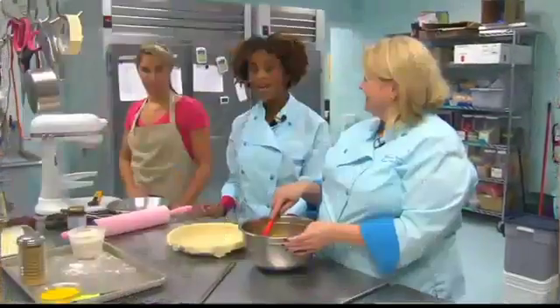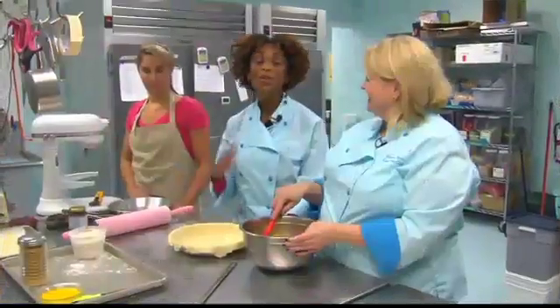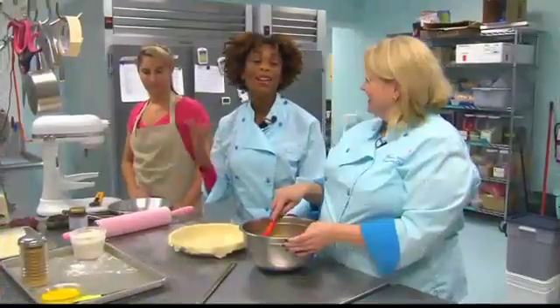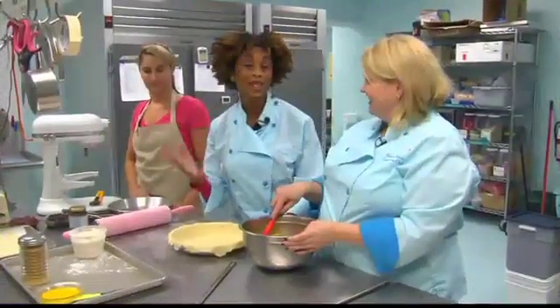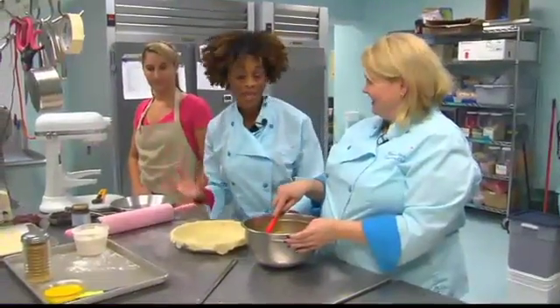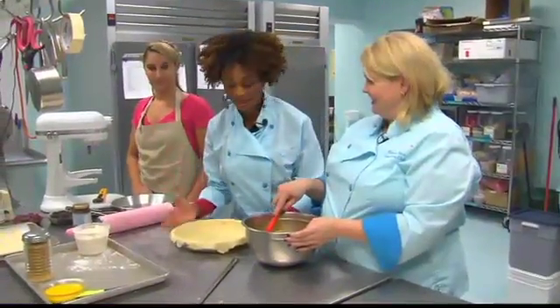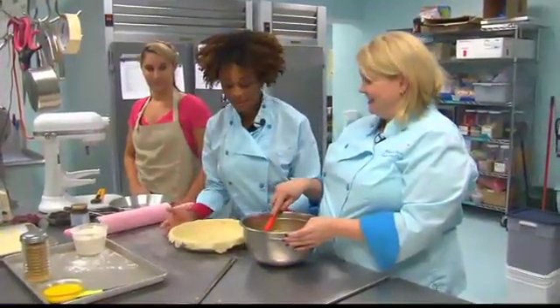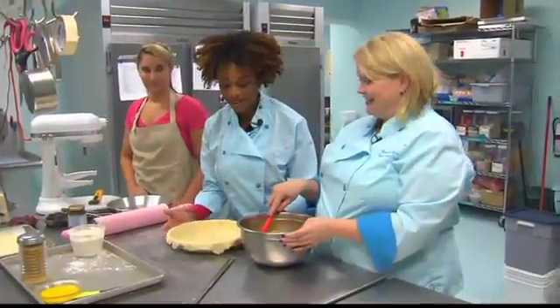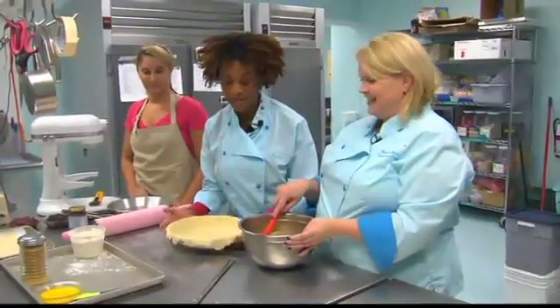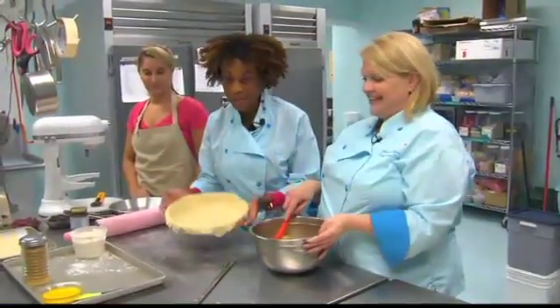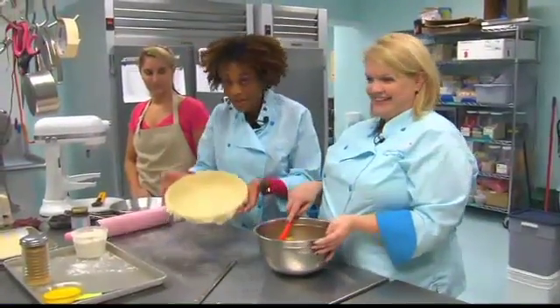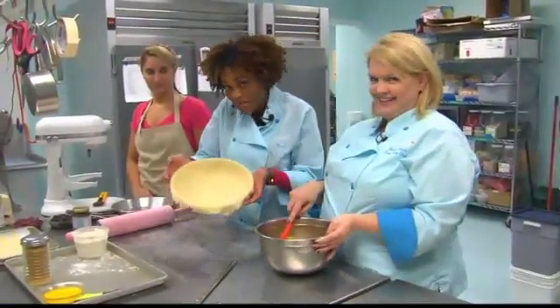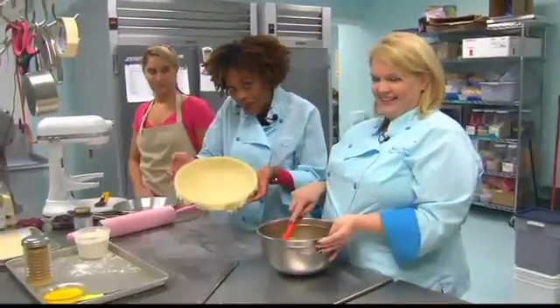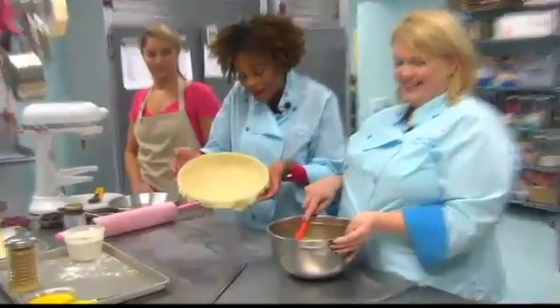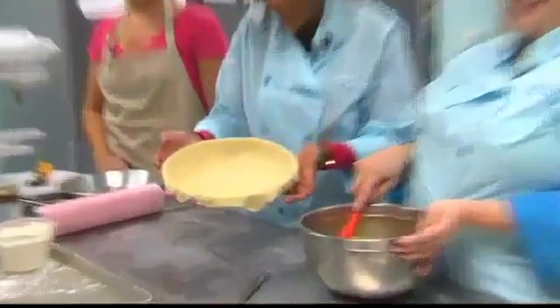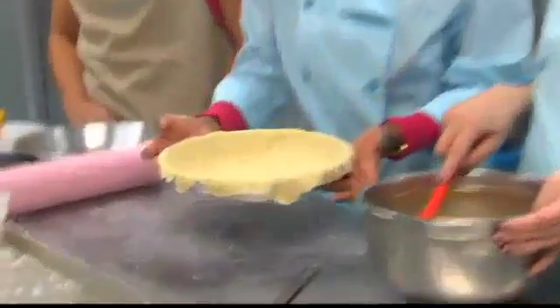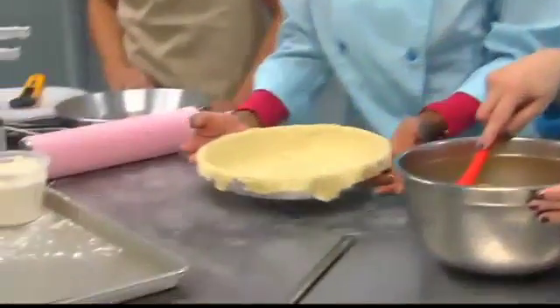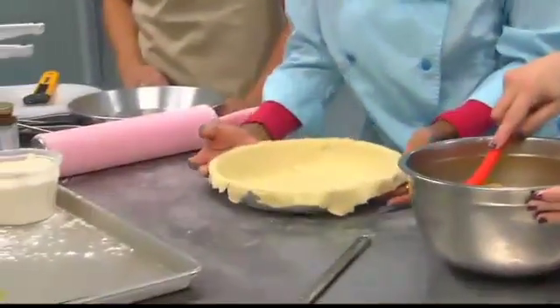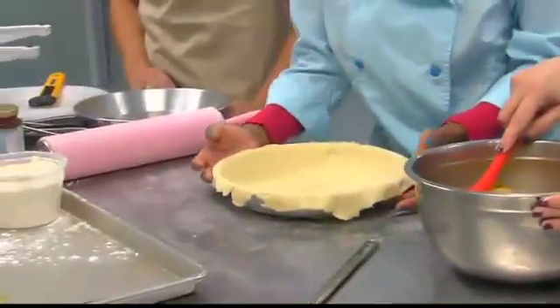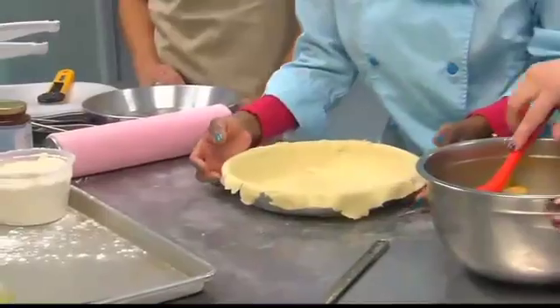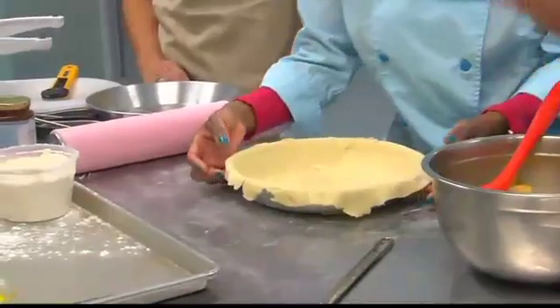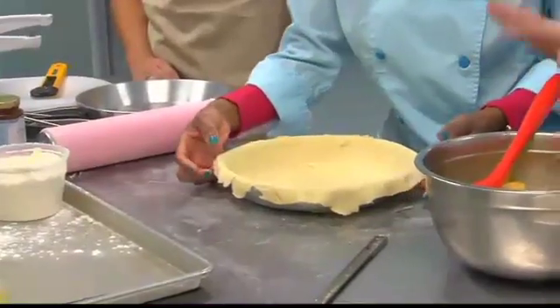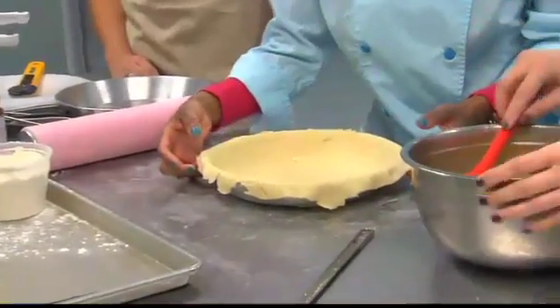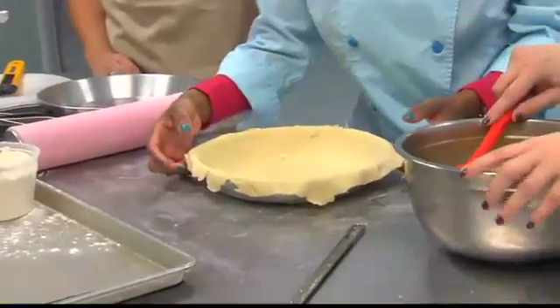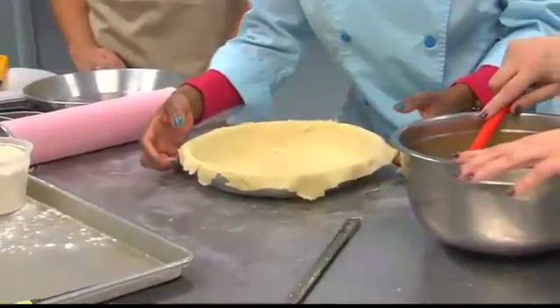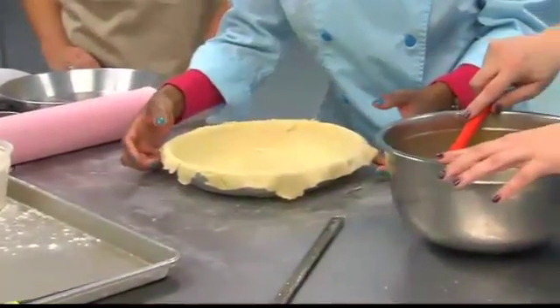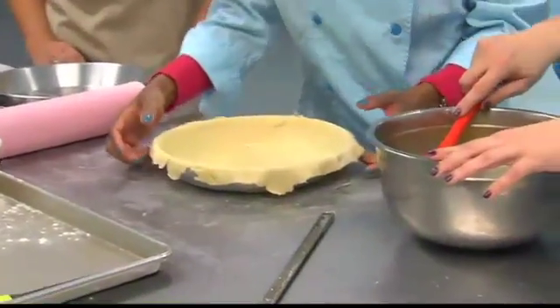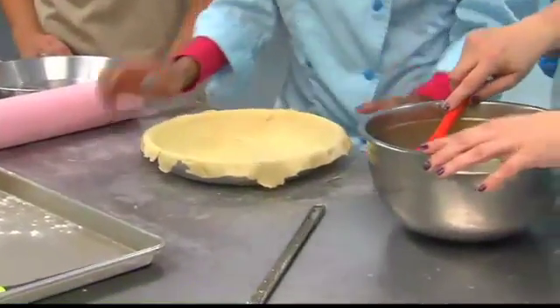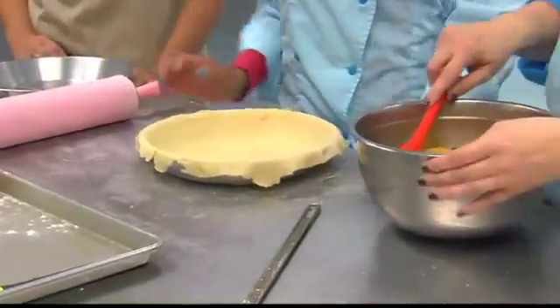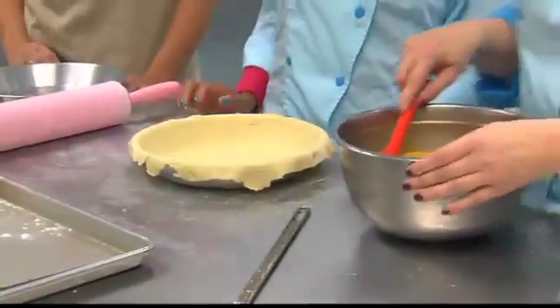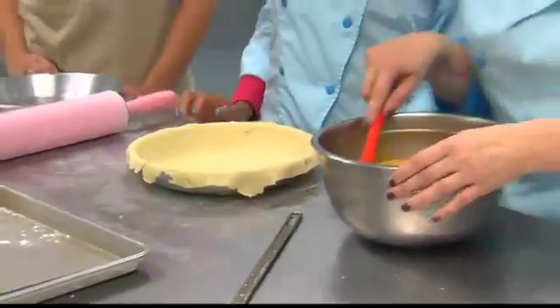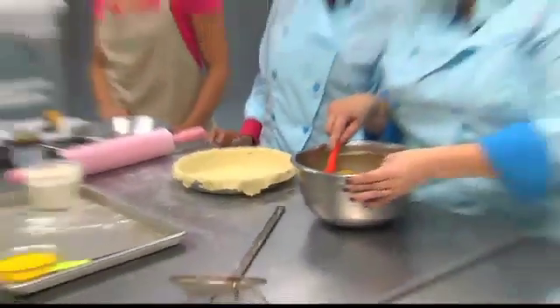Through the magic of television, we now have a perfect pie crust. You ready to add some apples? You did a wonderful job, Valana. Thank you, Katrina.